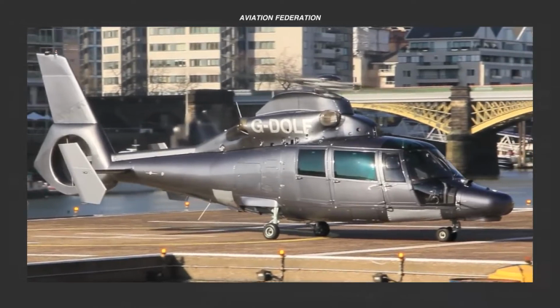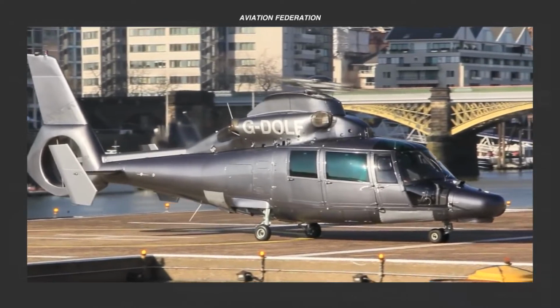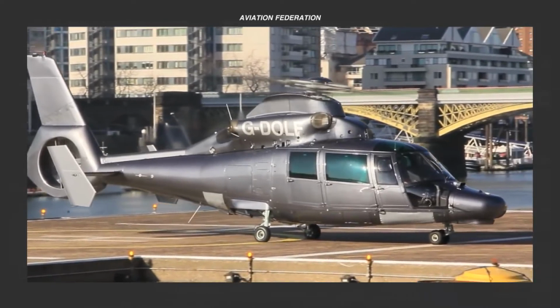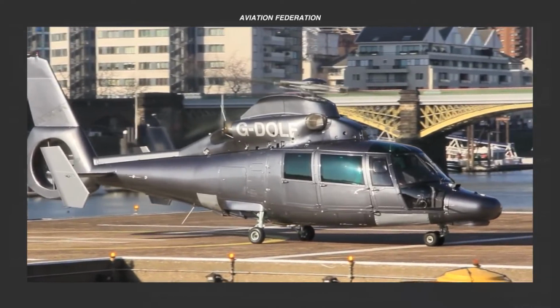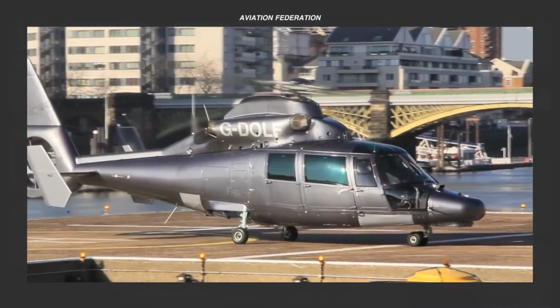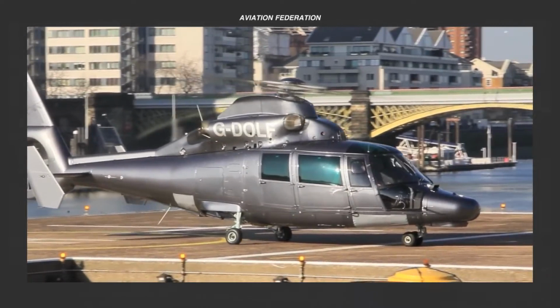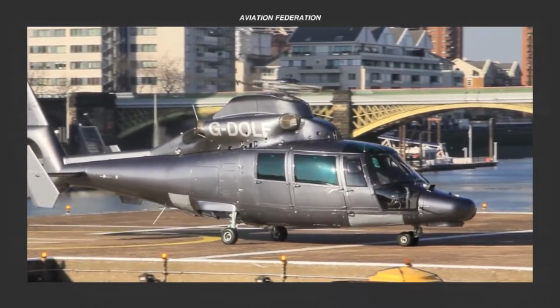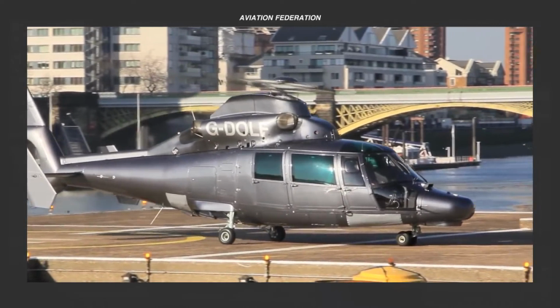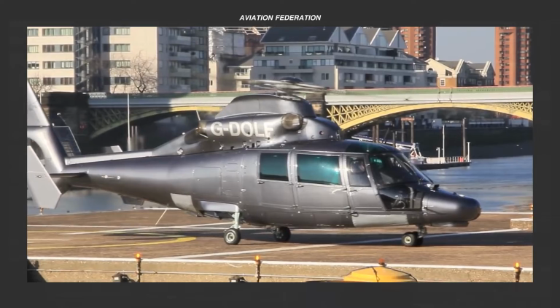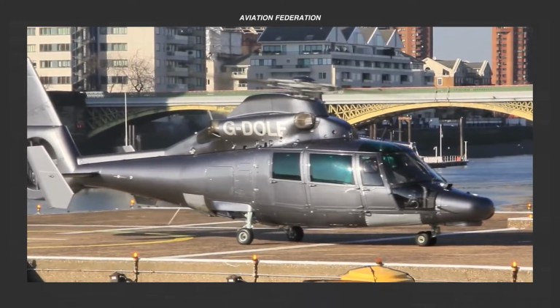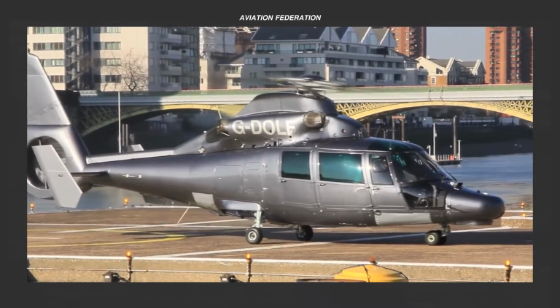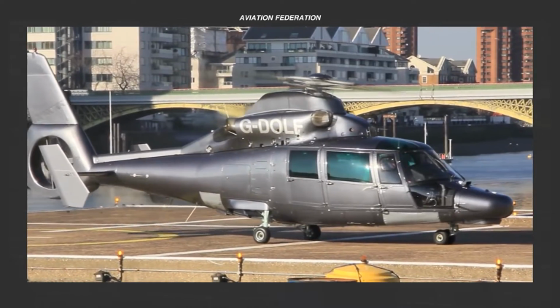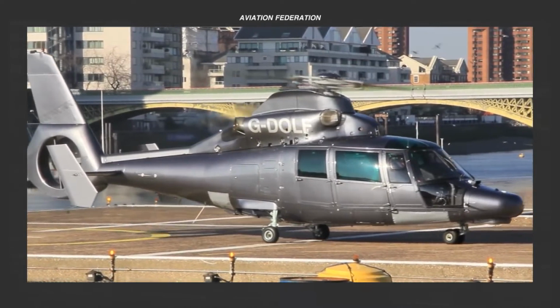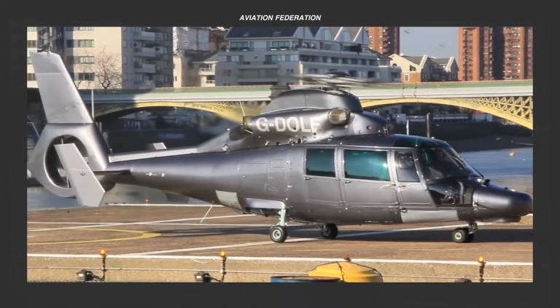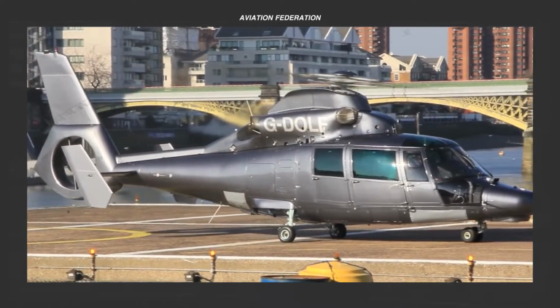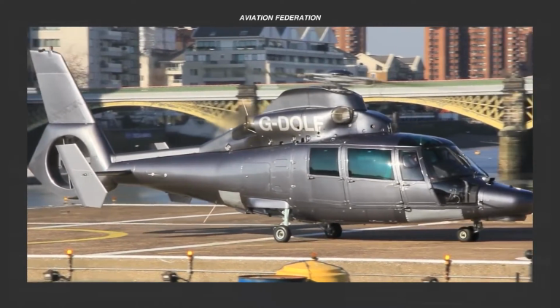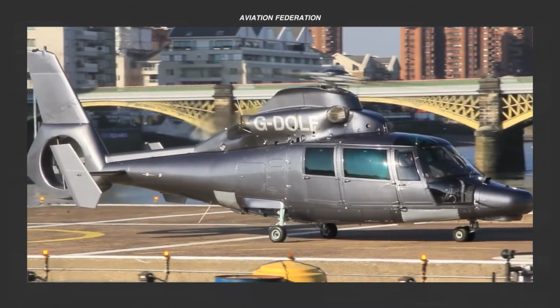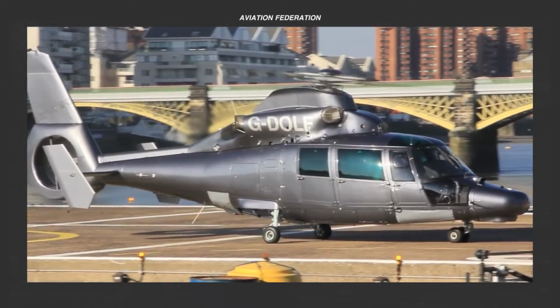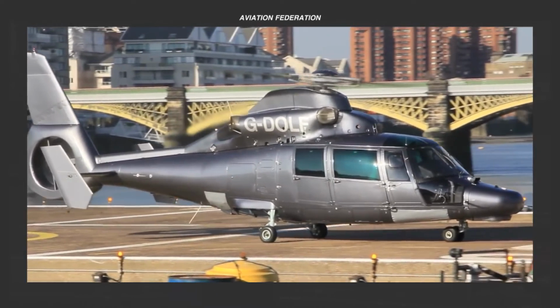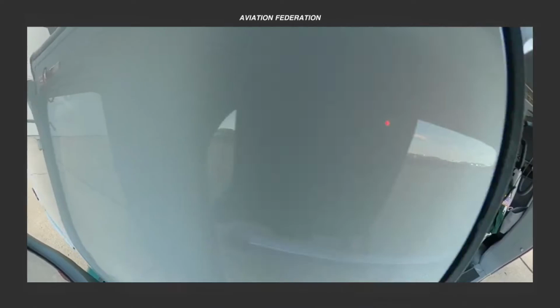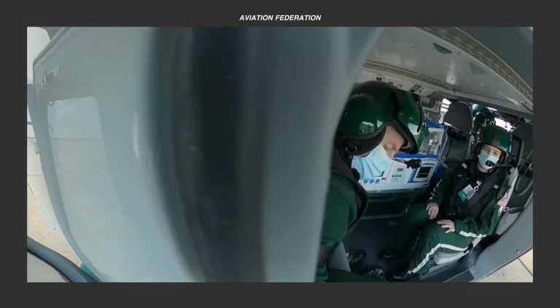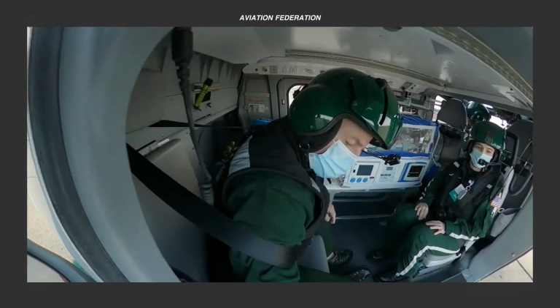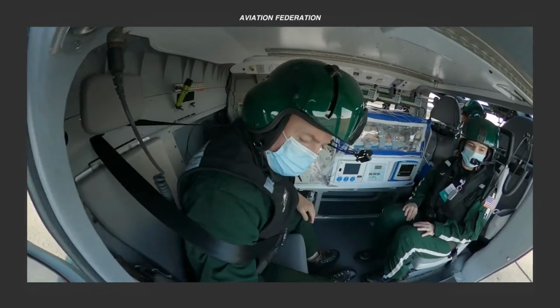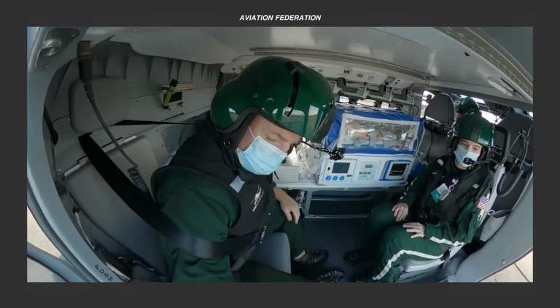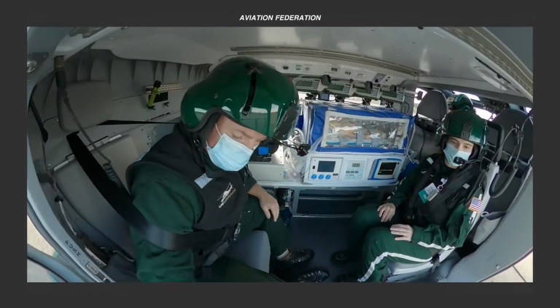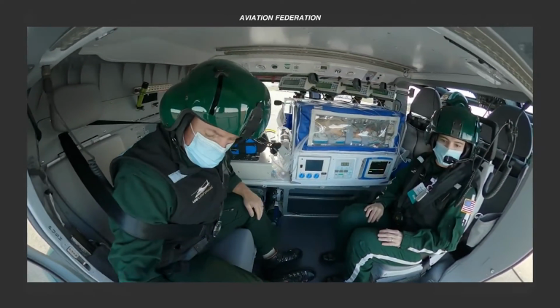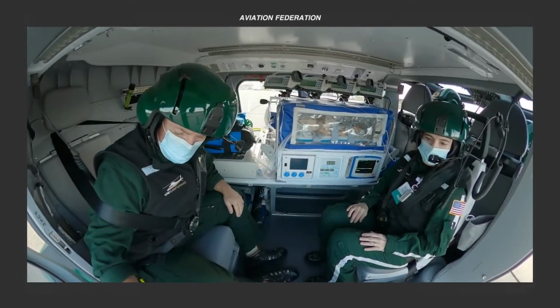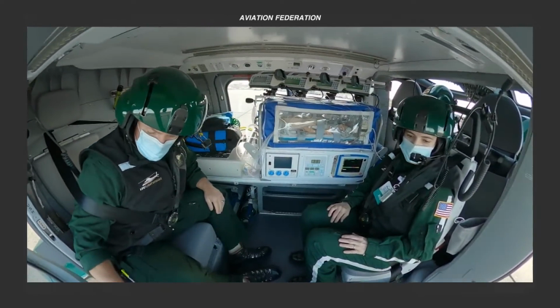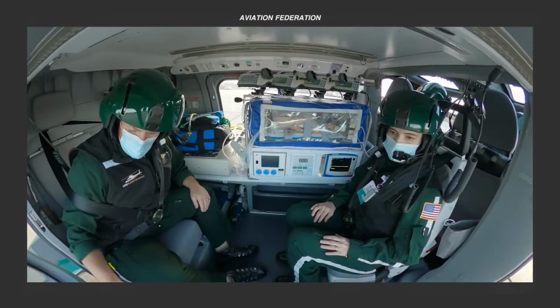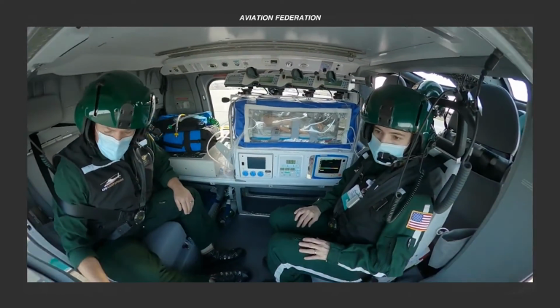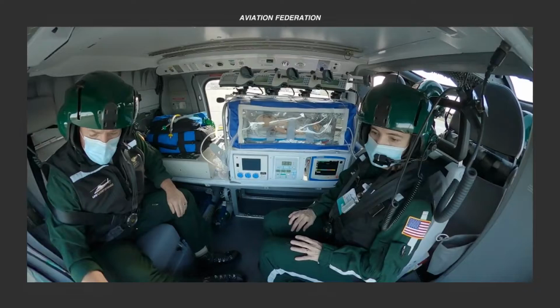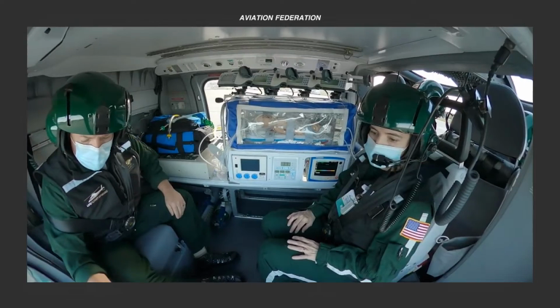In today's episode, we will look at five different helicopters that are being used in the medical air services sector.